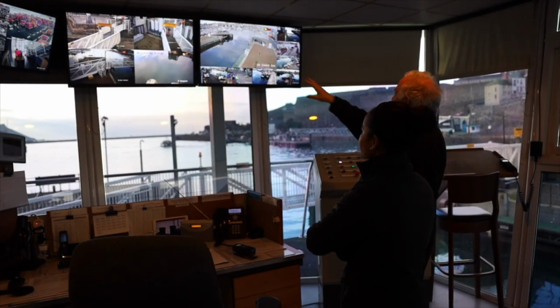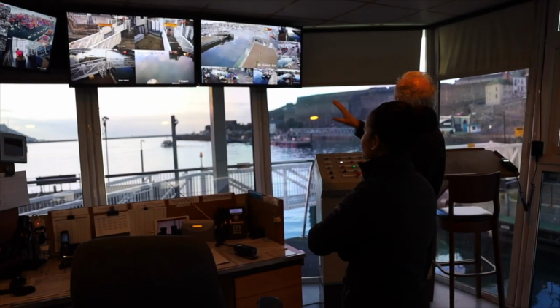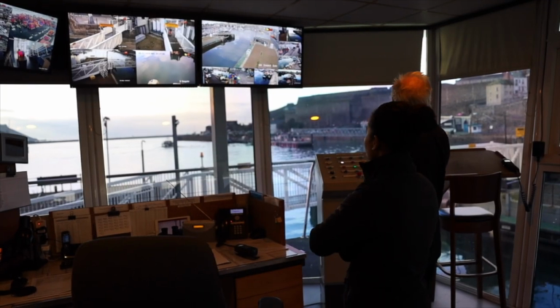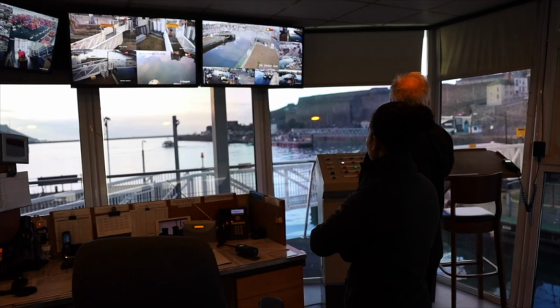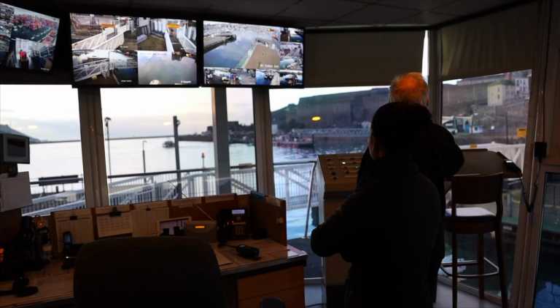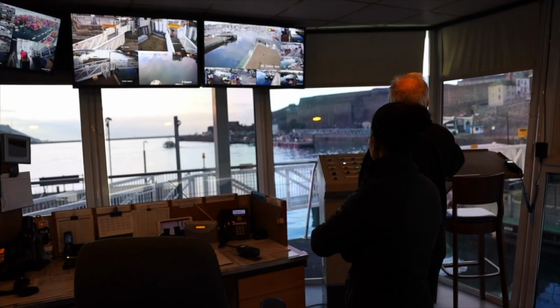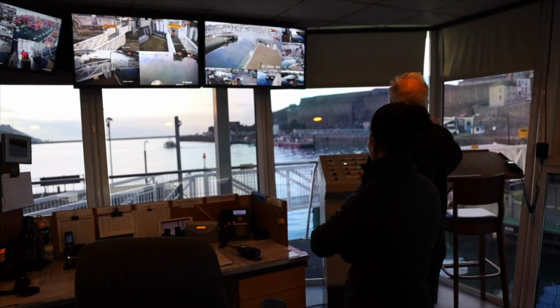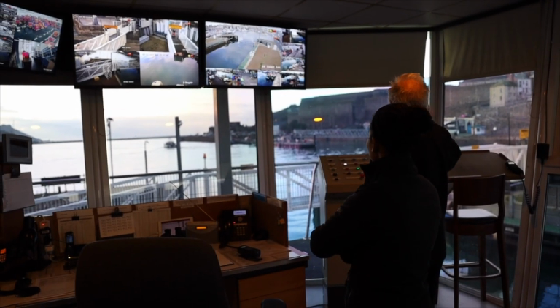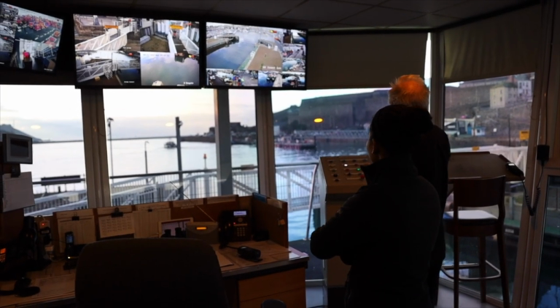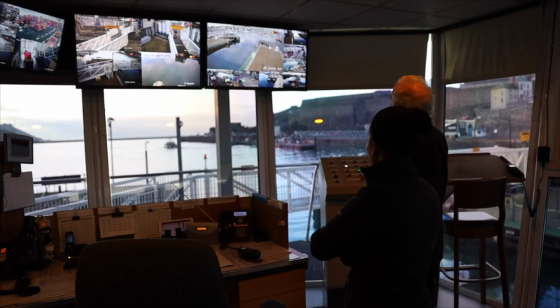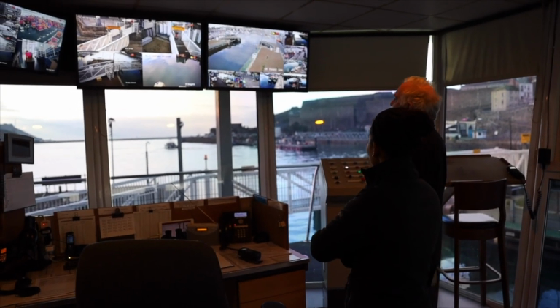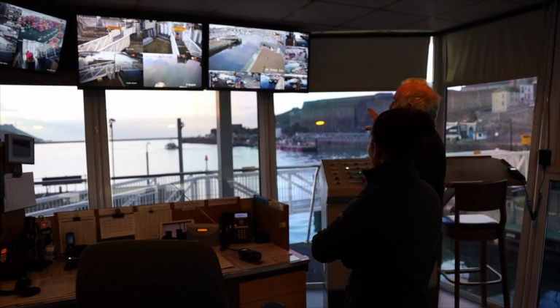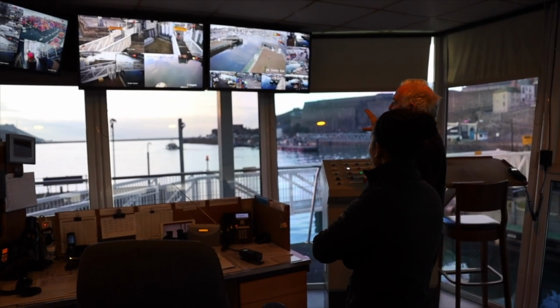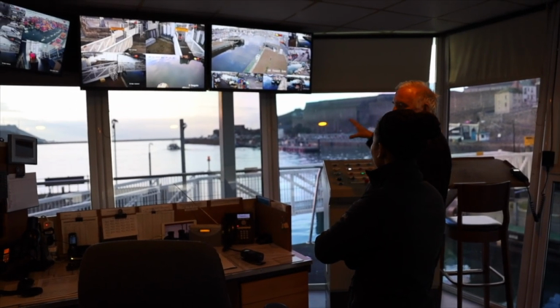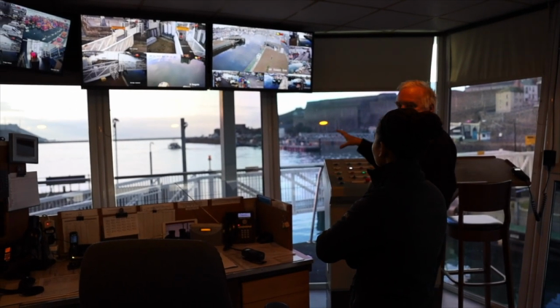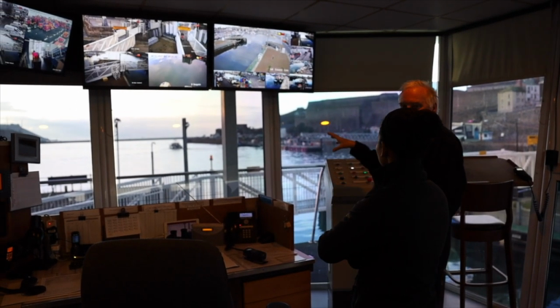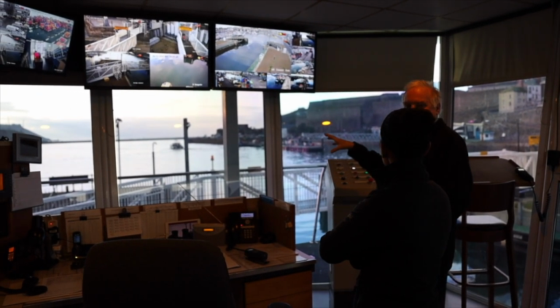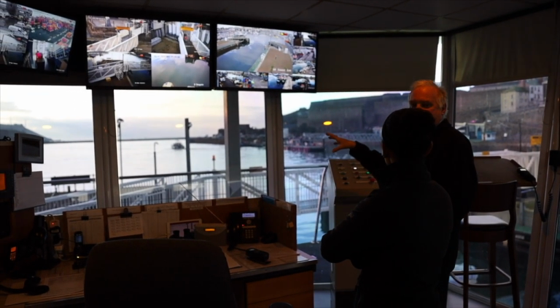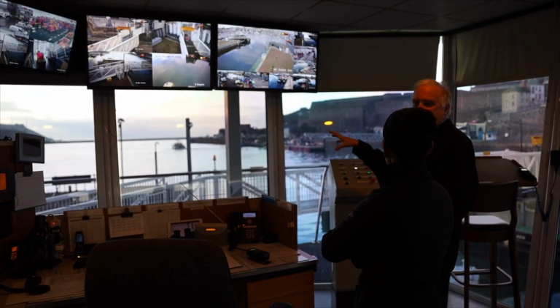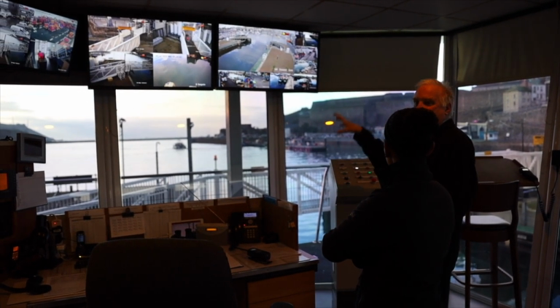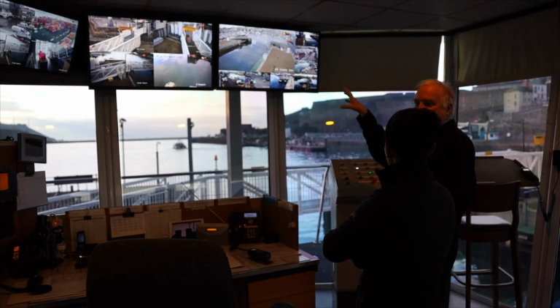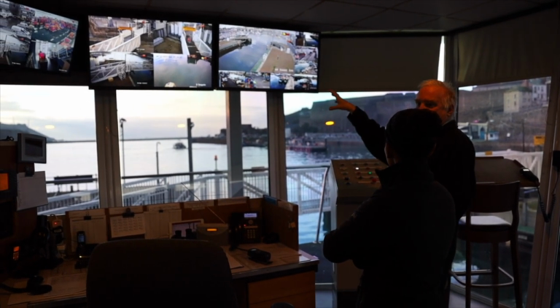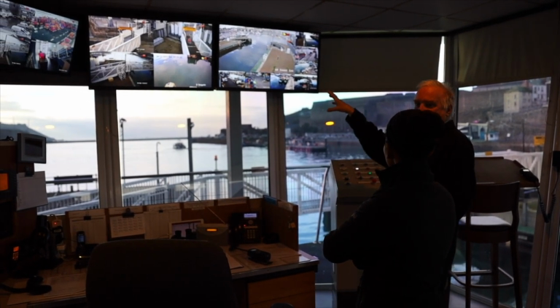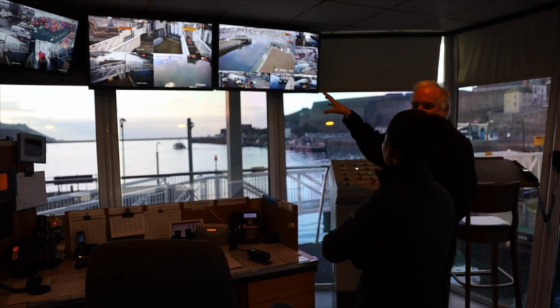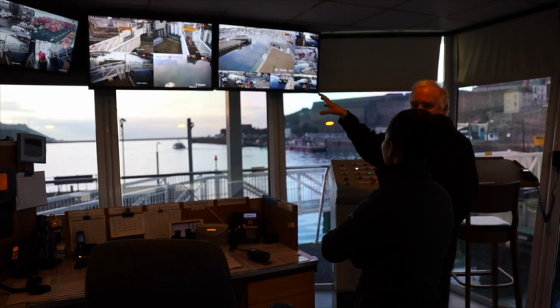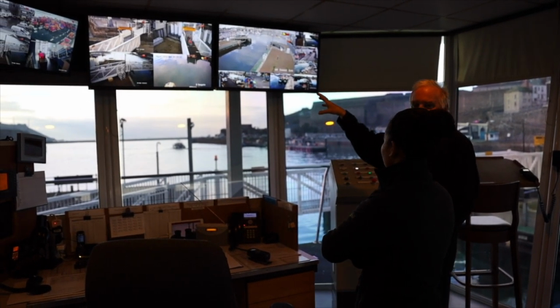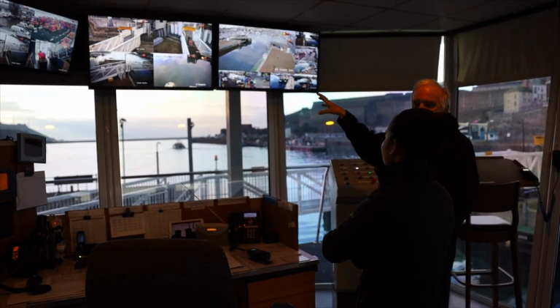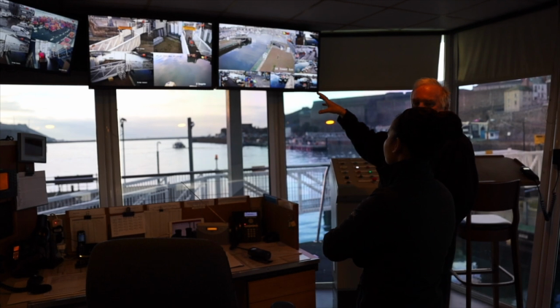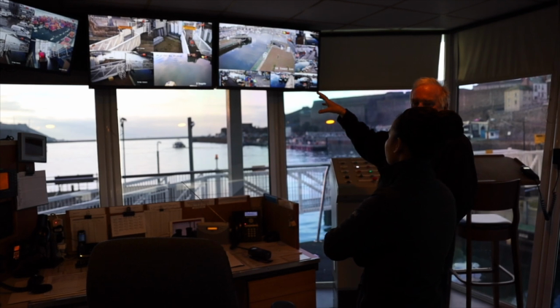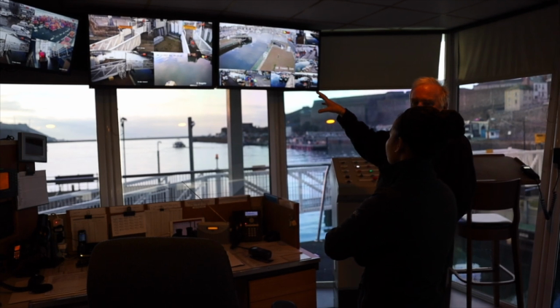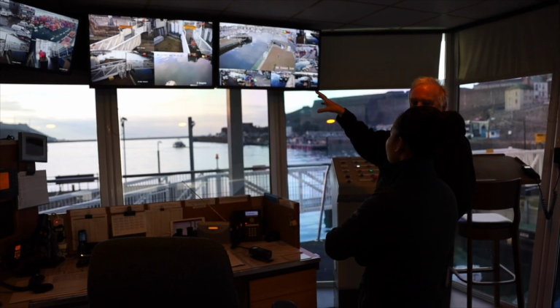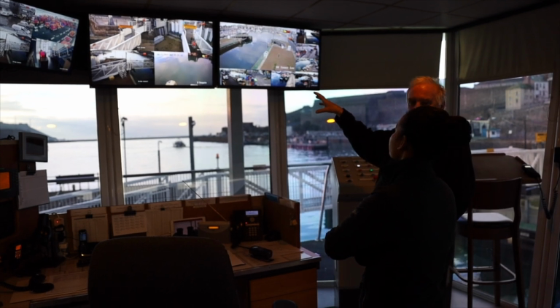Visibility is good right now and it's daylight. In the dark you have to rely on that to make sure there's nobody when you swing it.